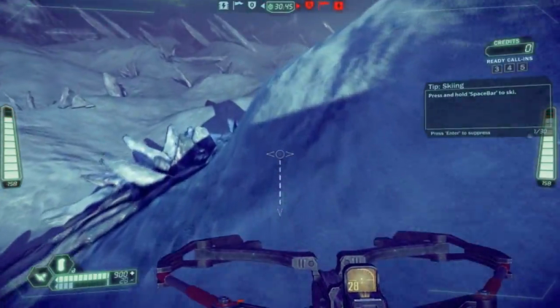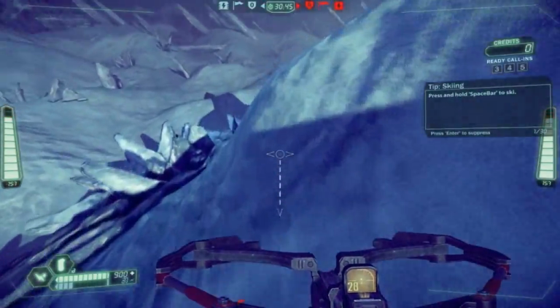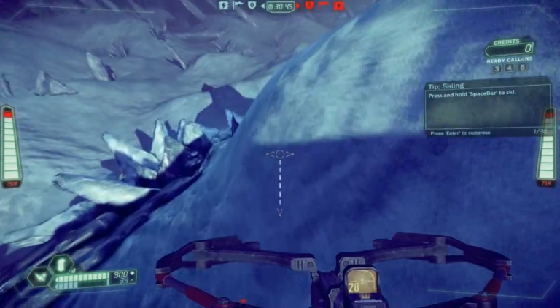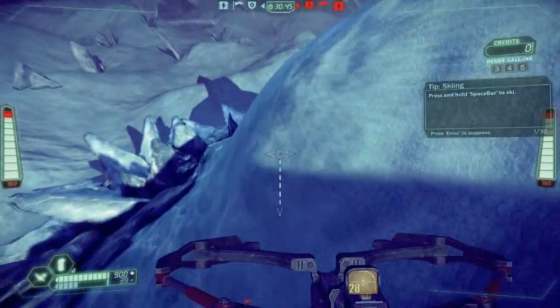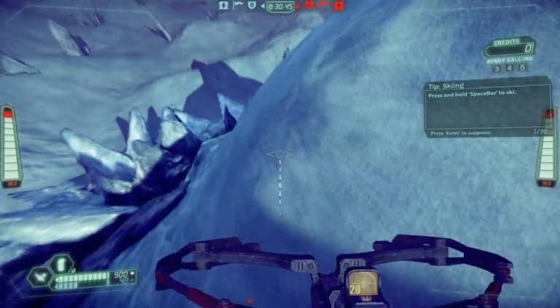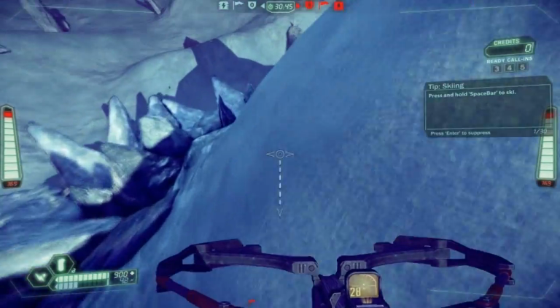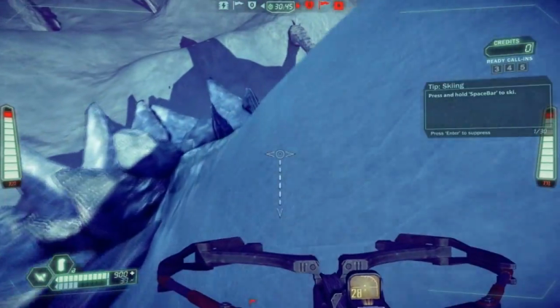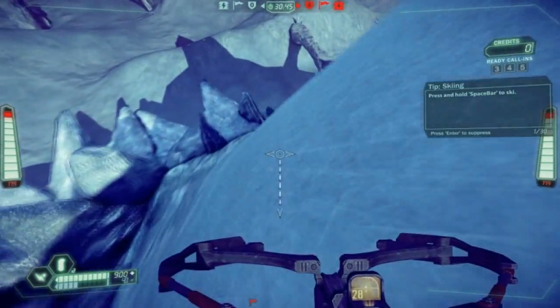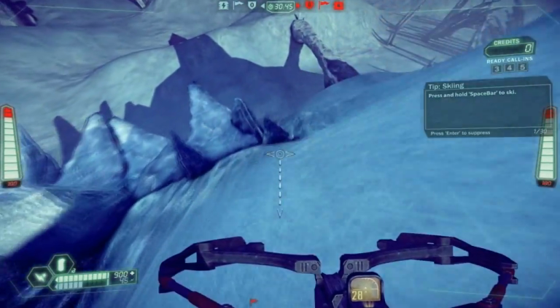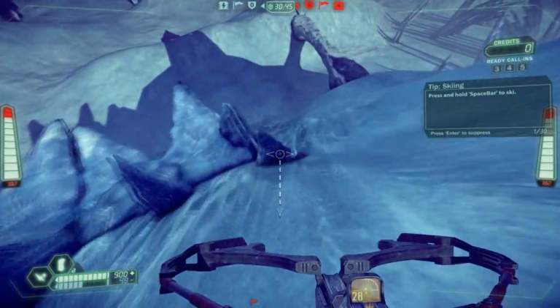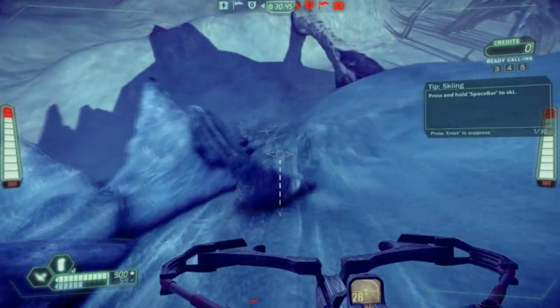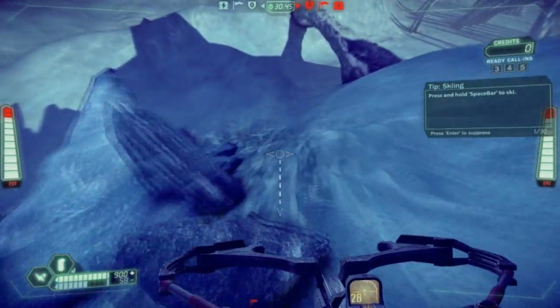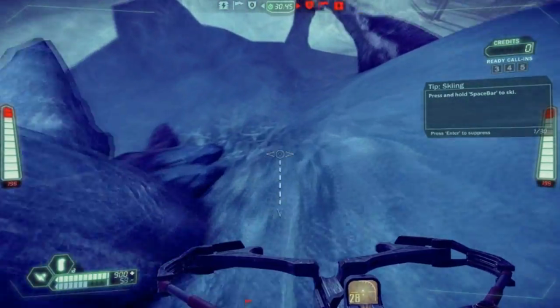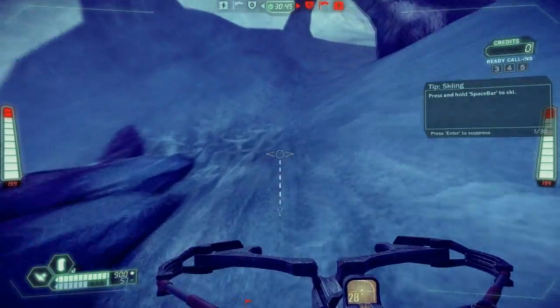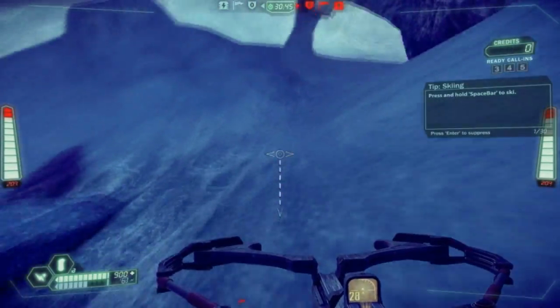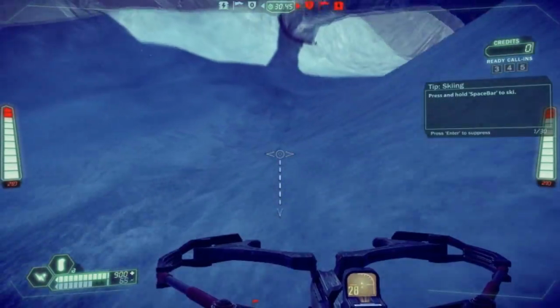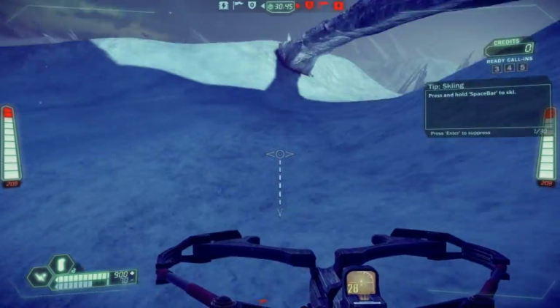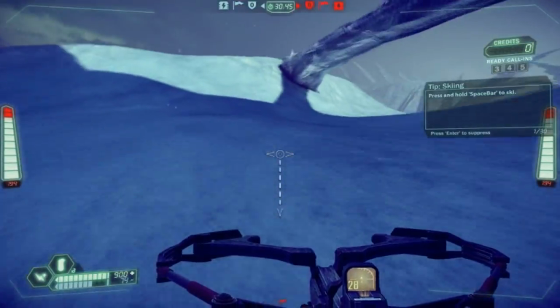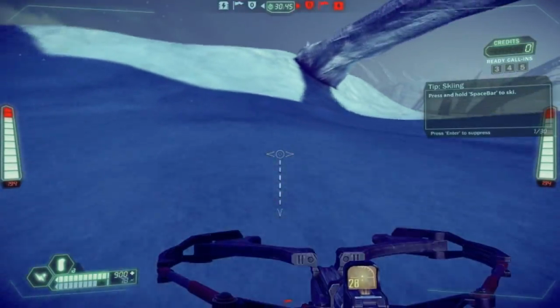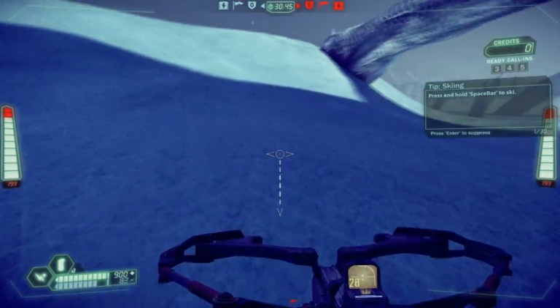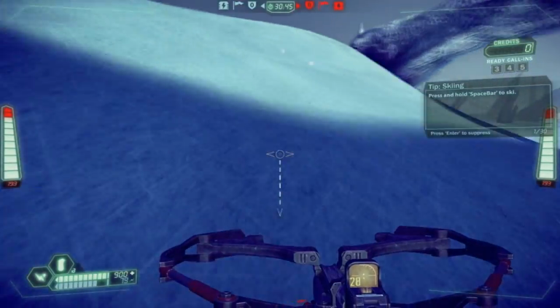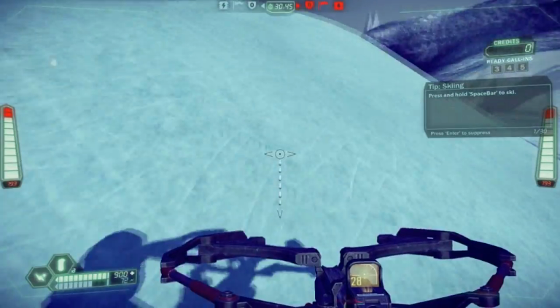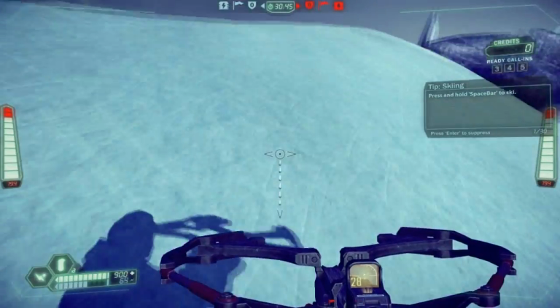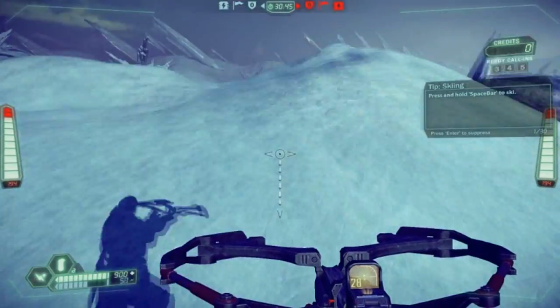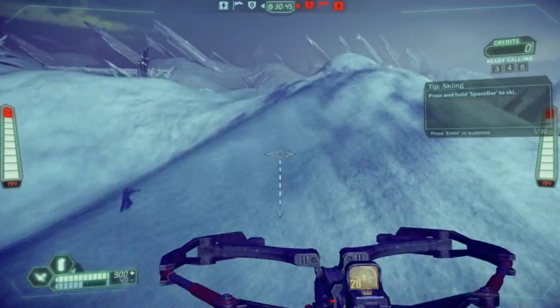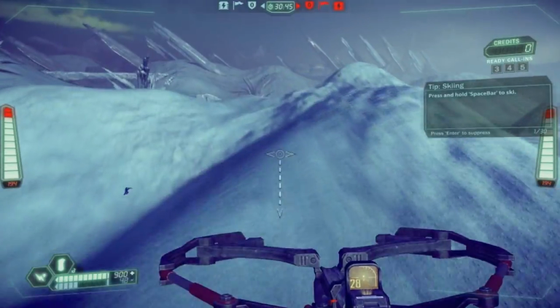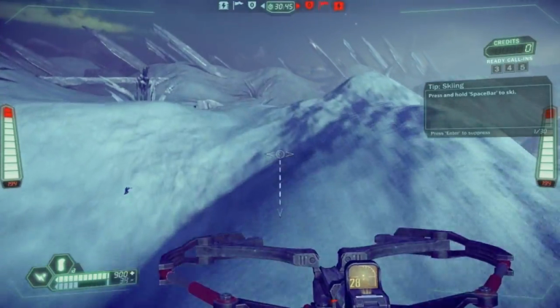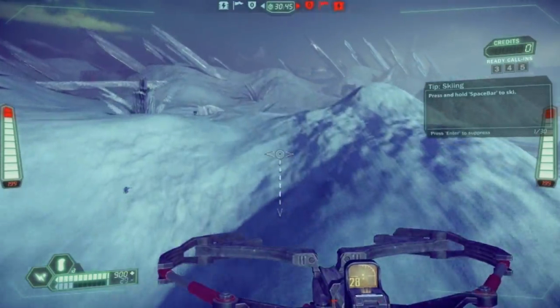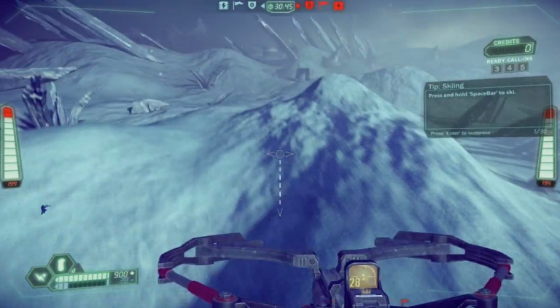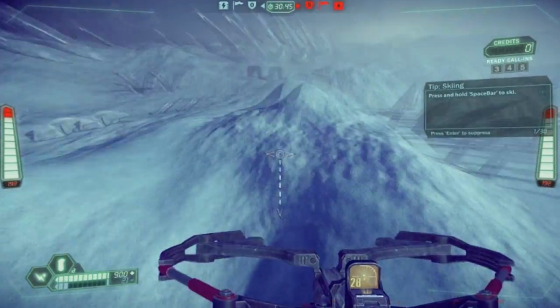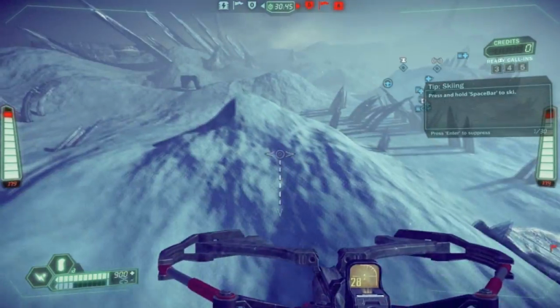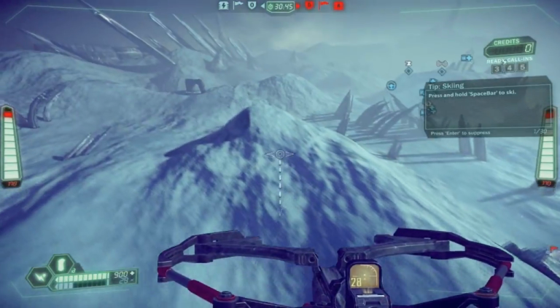If you think you're going to miss the slope, then use little bursts of your jet. But remember, for every second that they're on, you lose speed that you'd normally be gaining from falling.